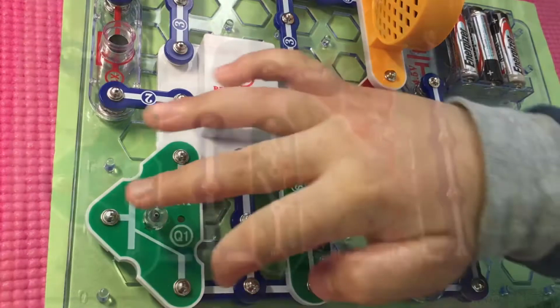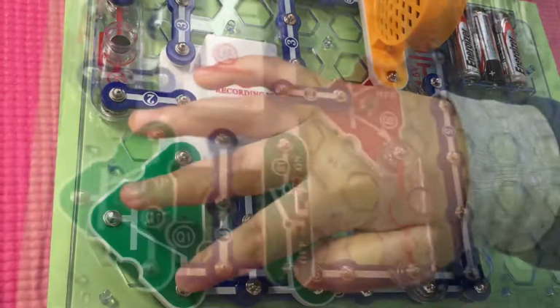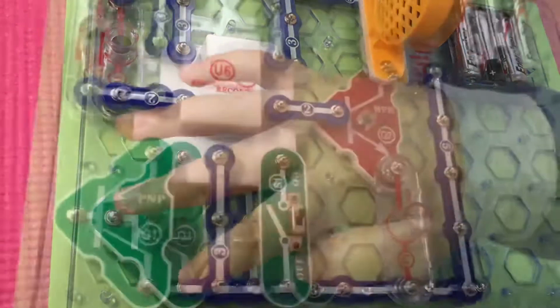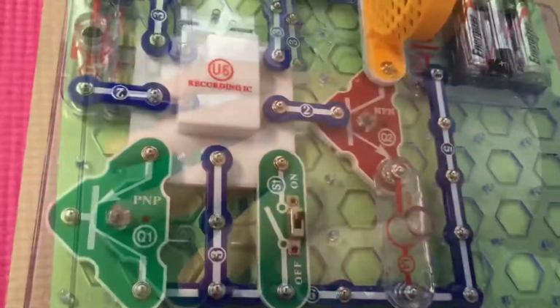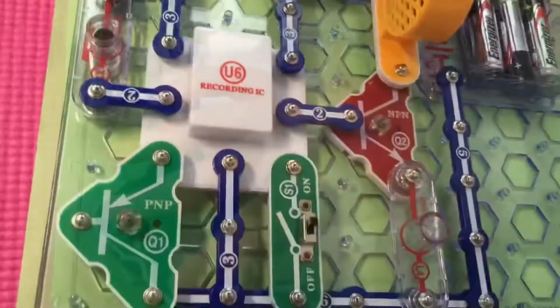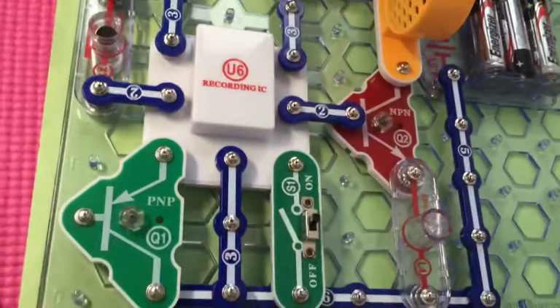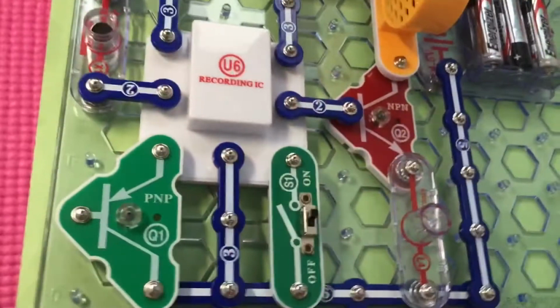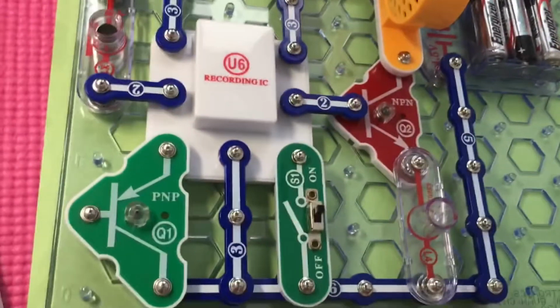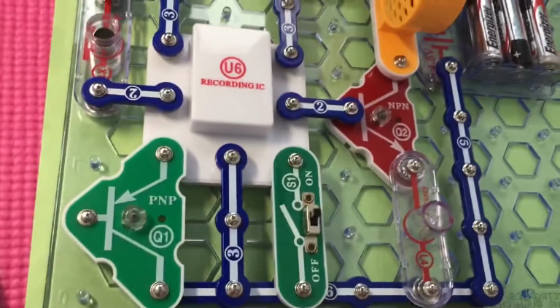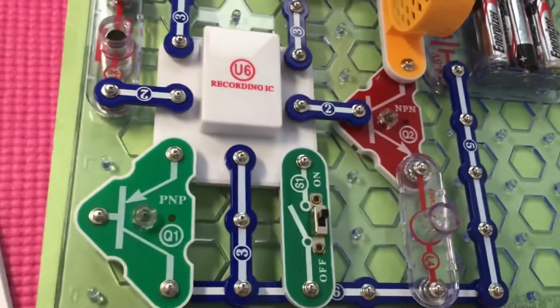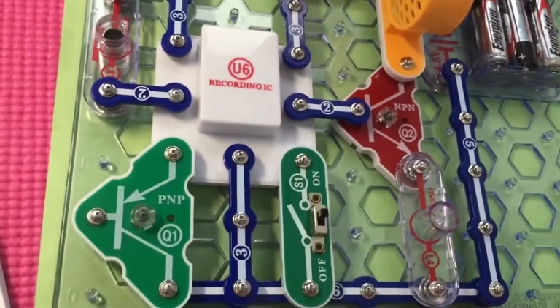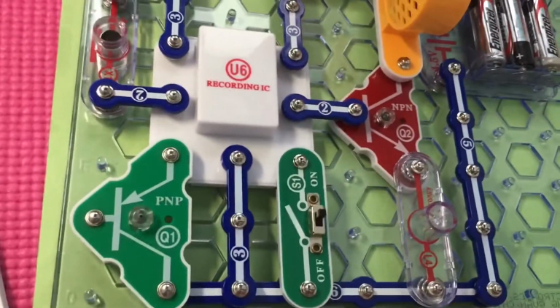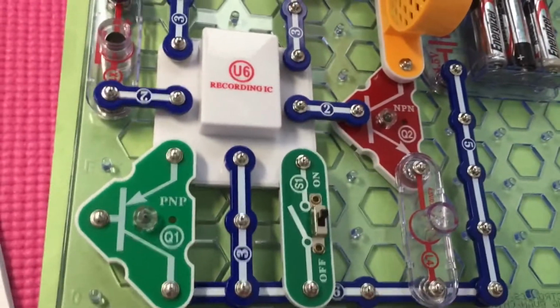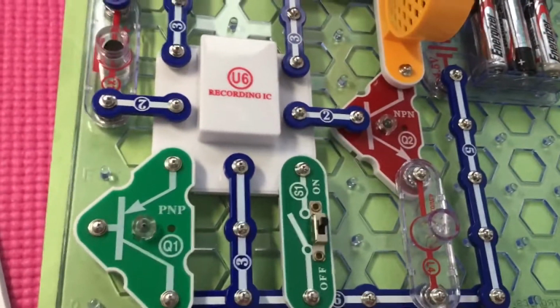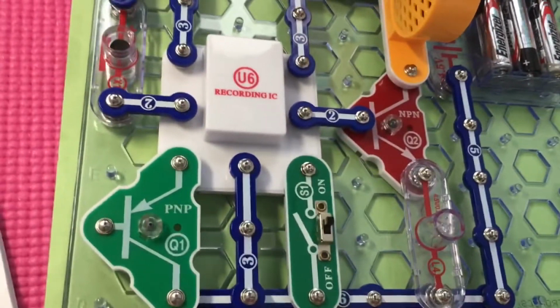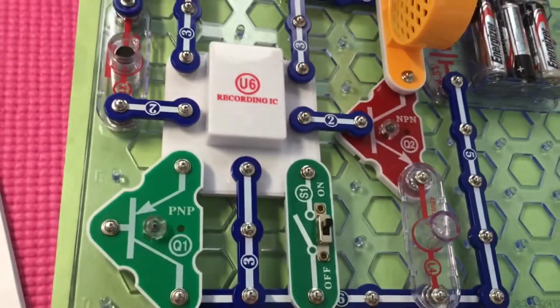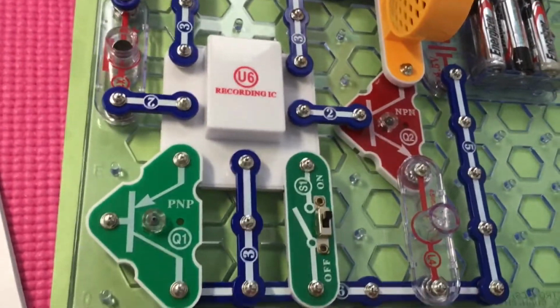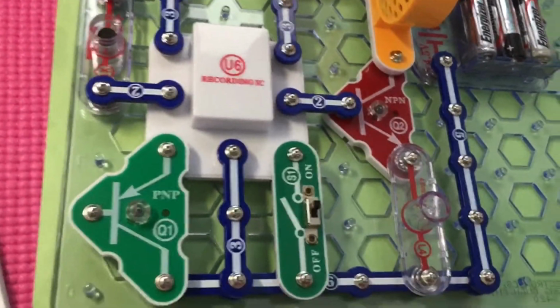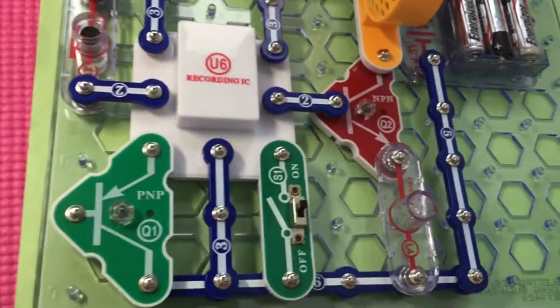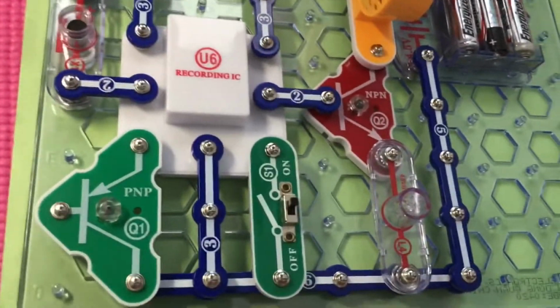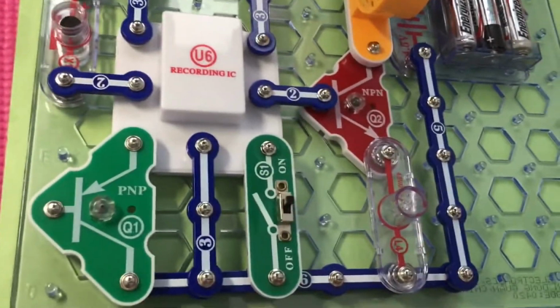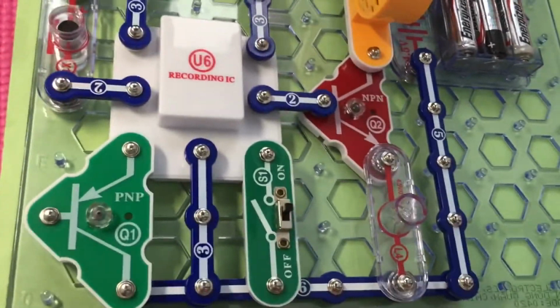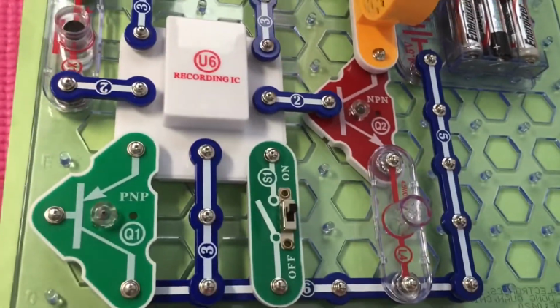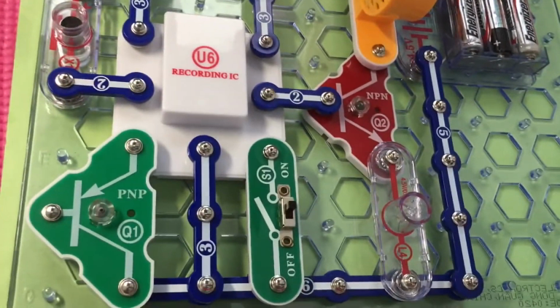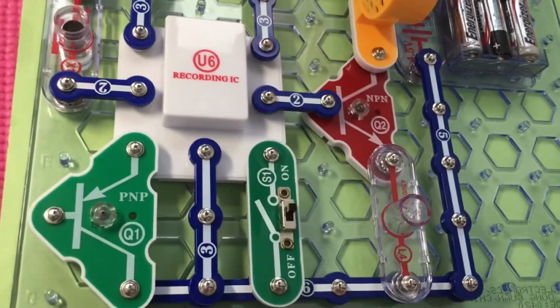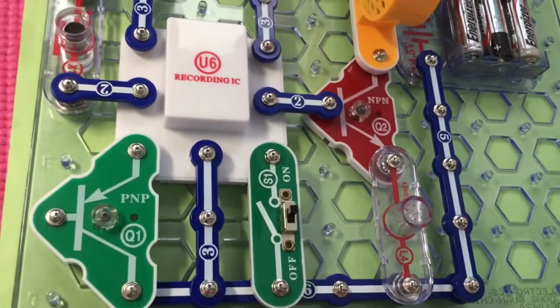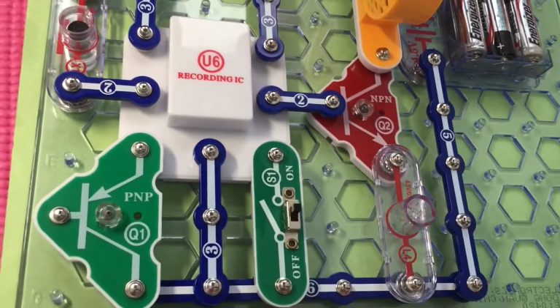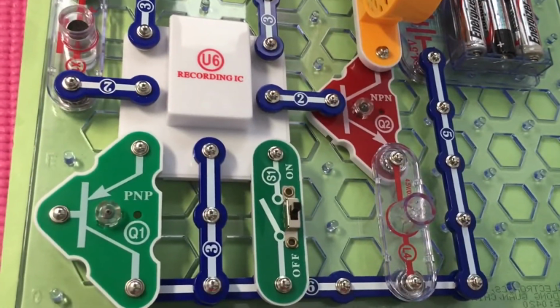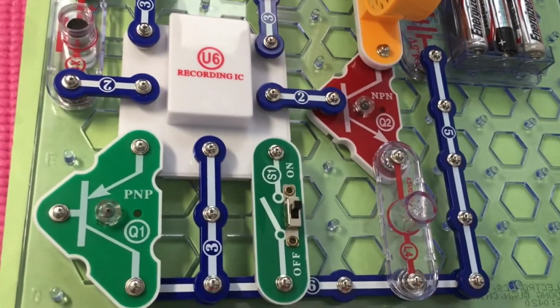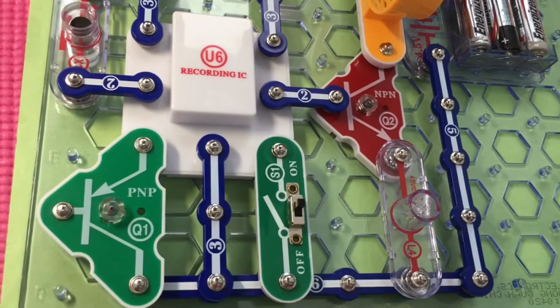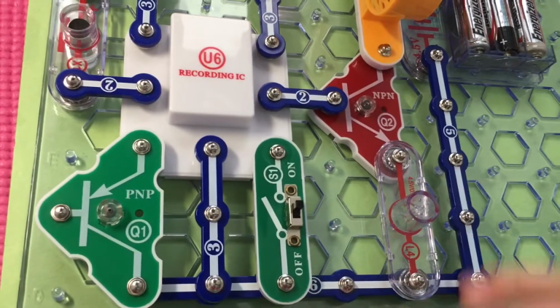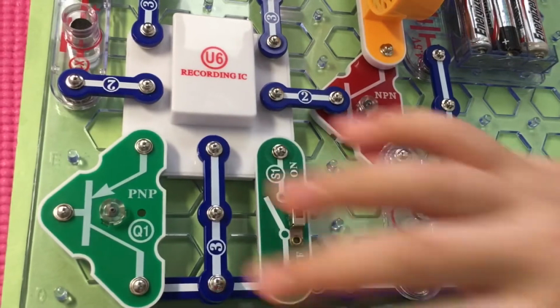Turn the music on and off by pressing points F1 and G2 at the same time.